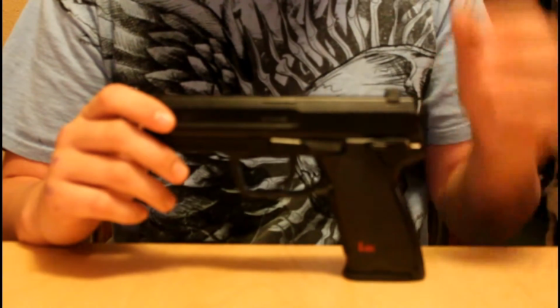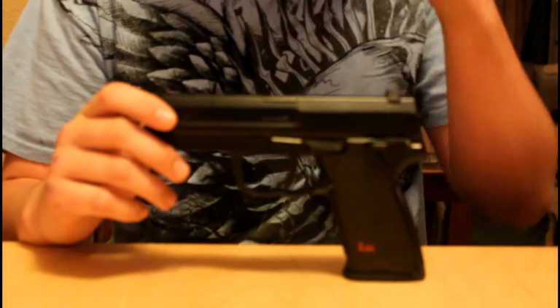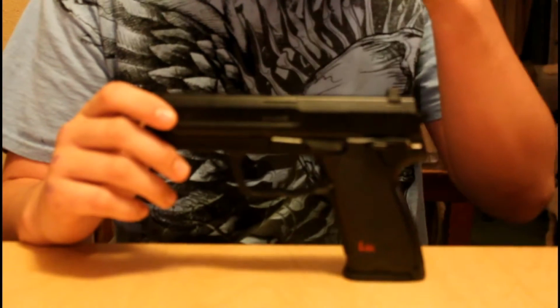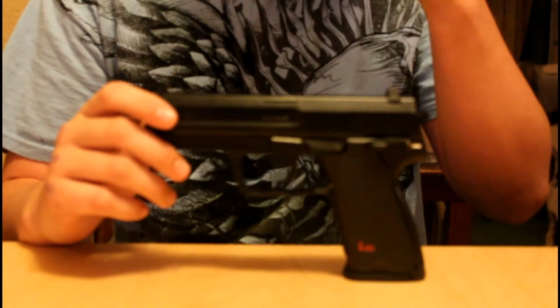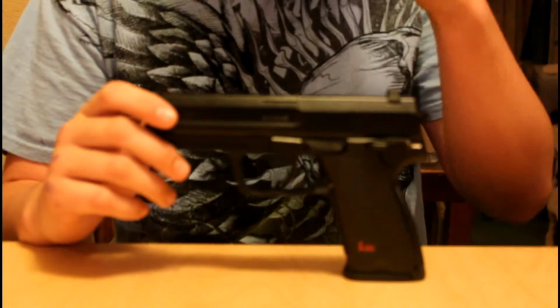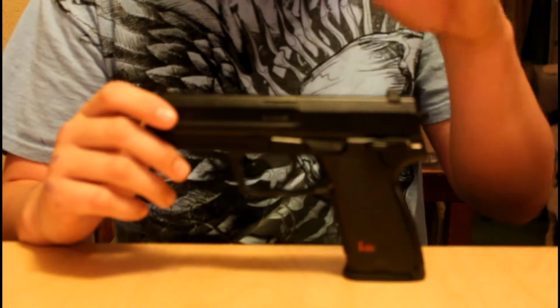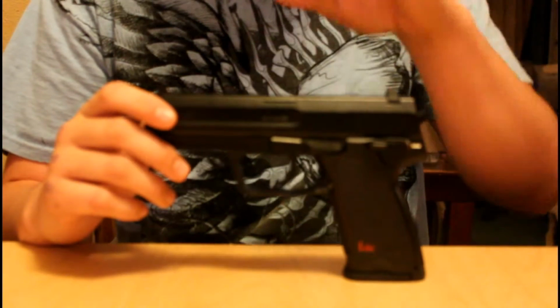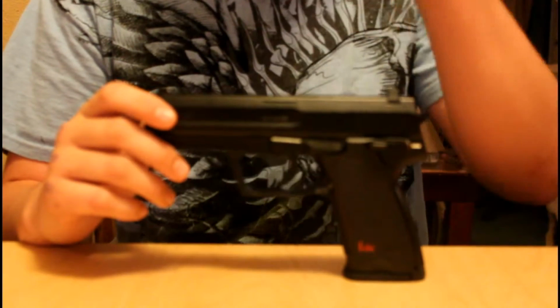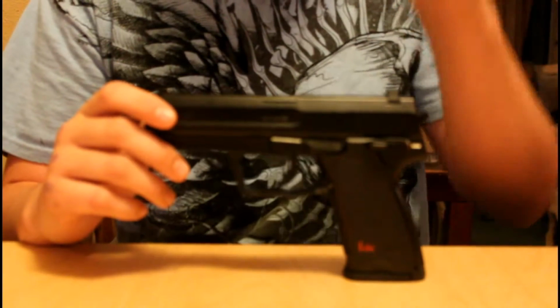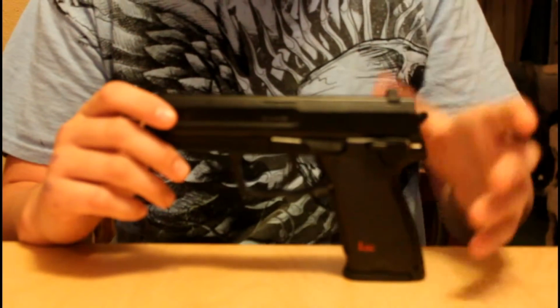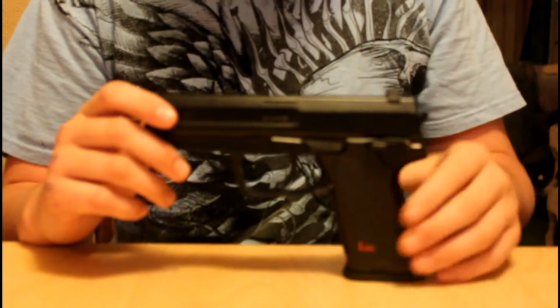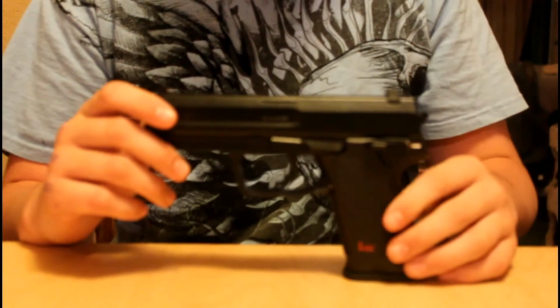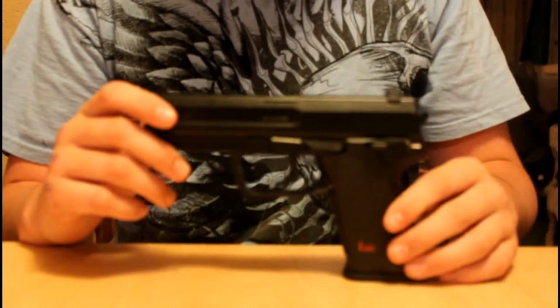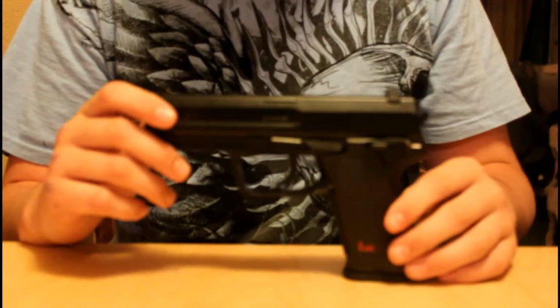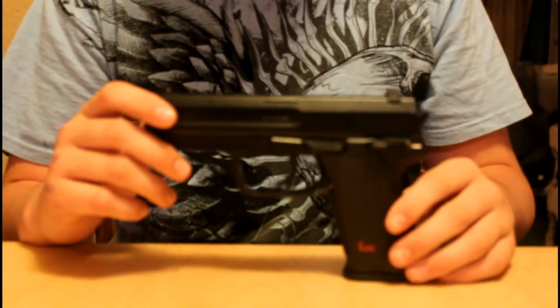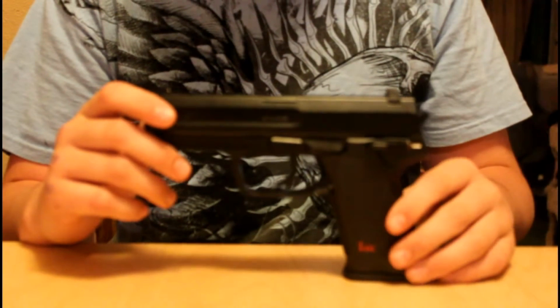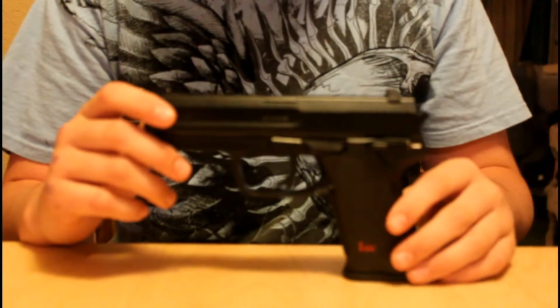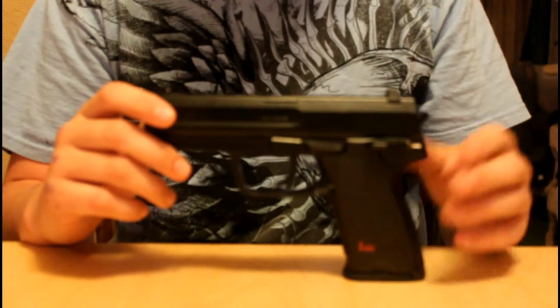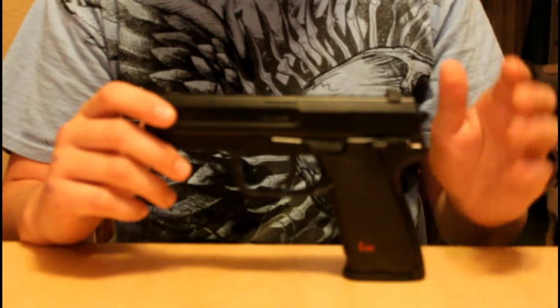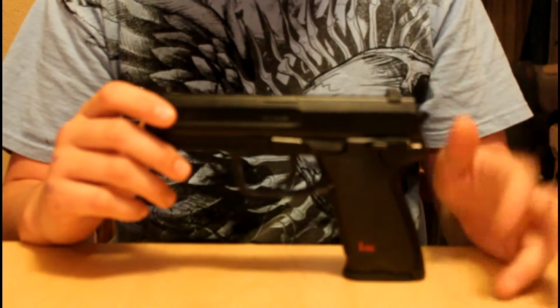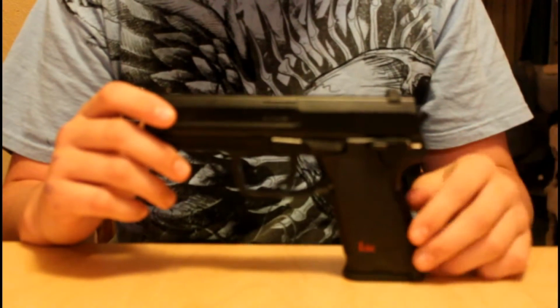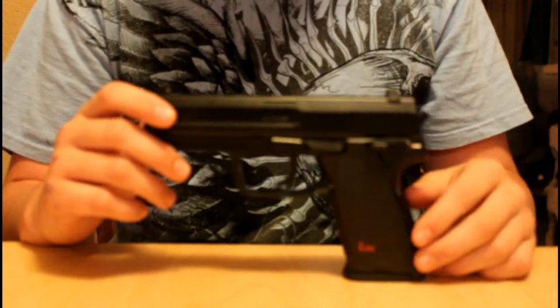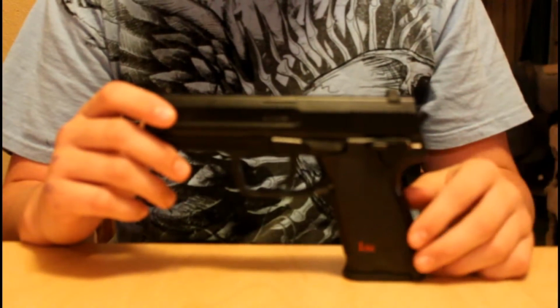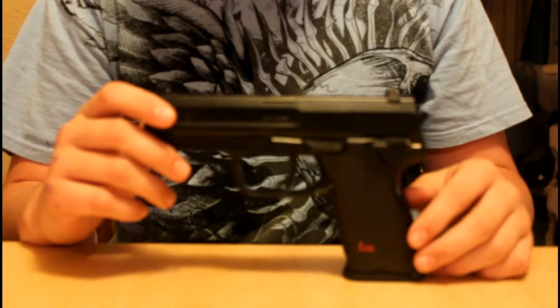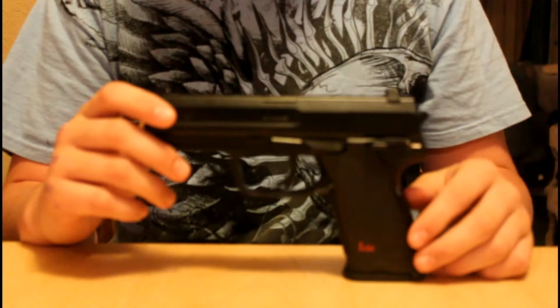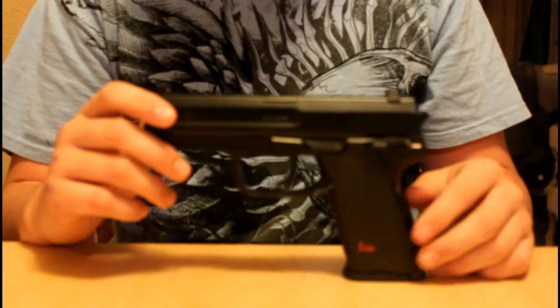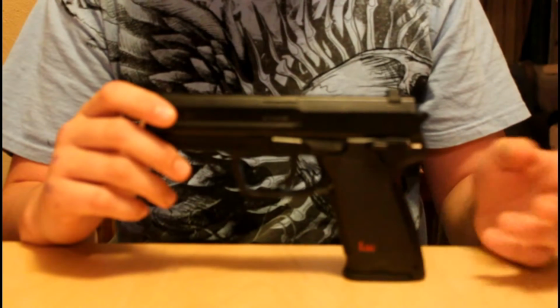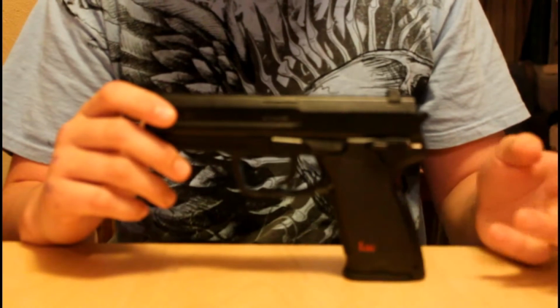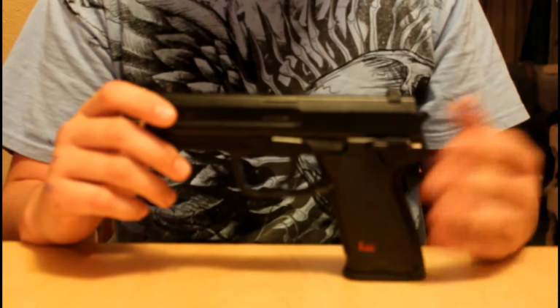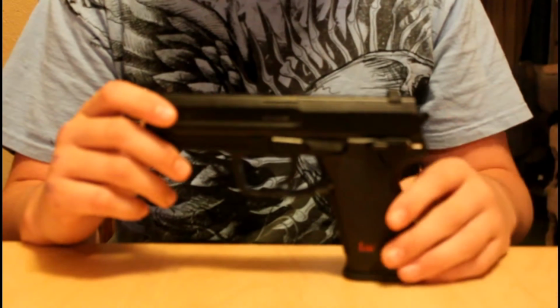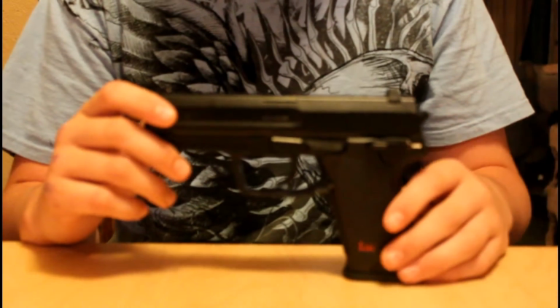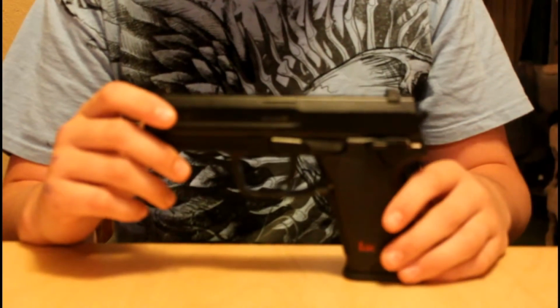It's completely ABS plastic, non-blowback, CO2 as I said.